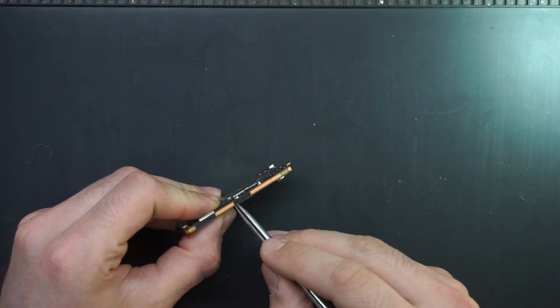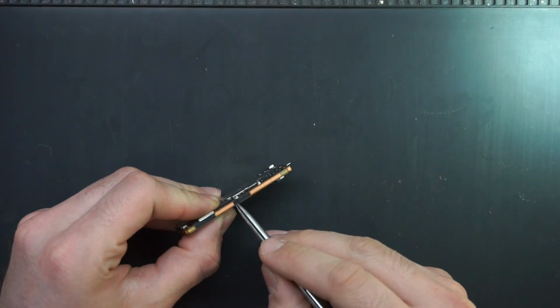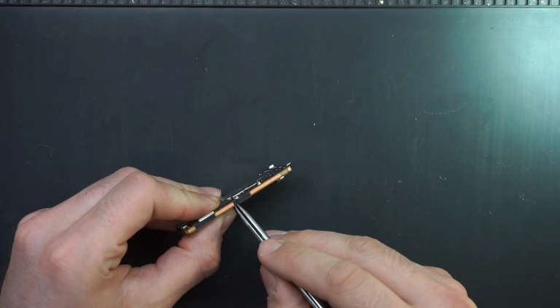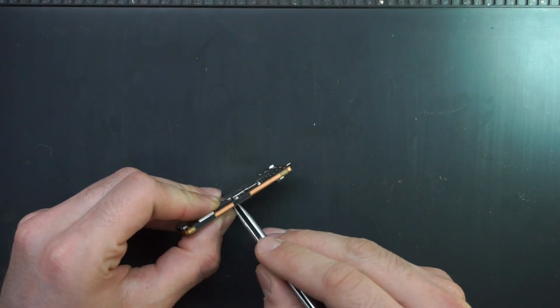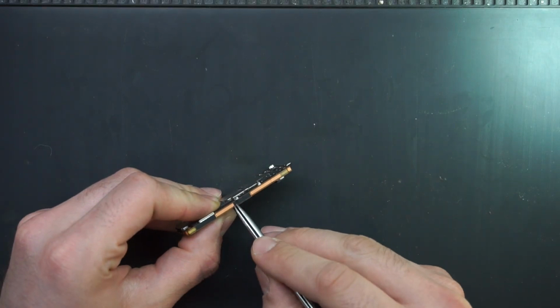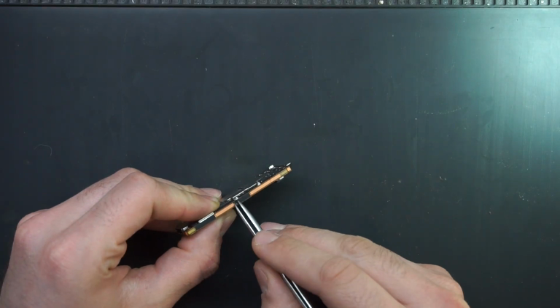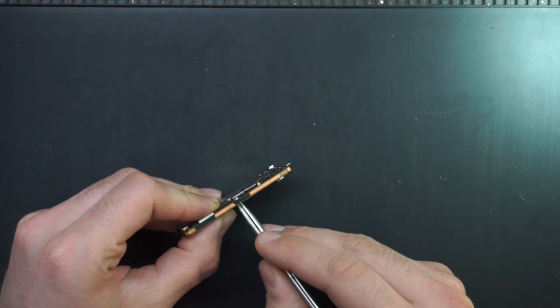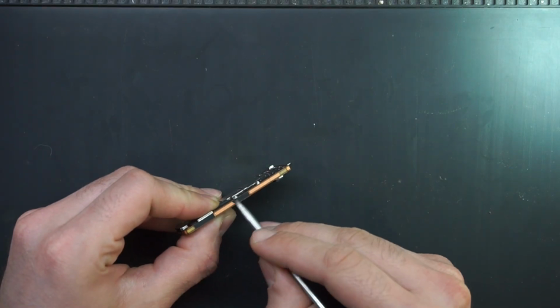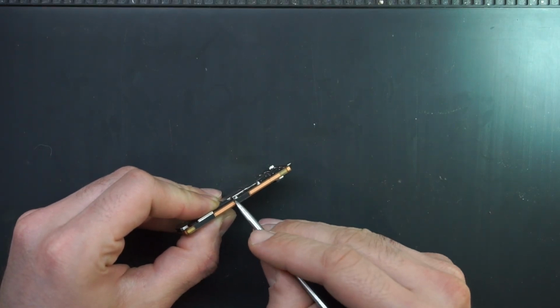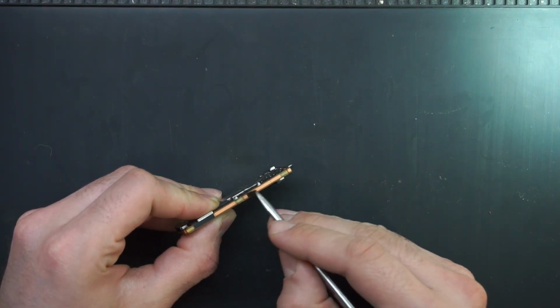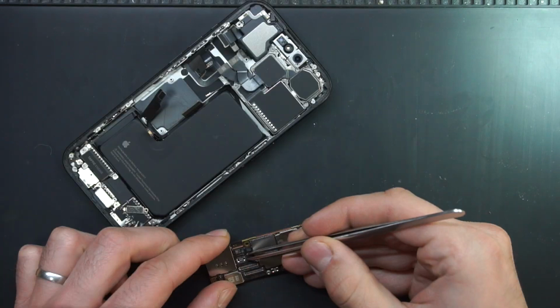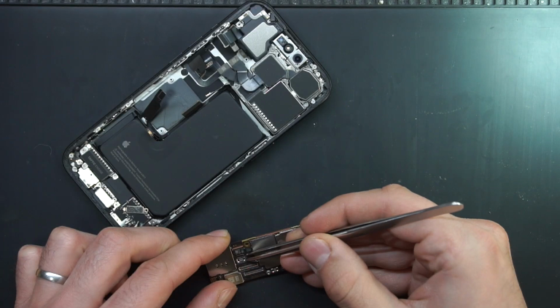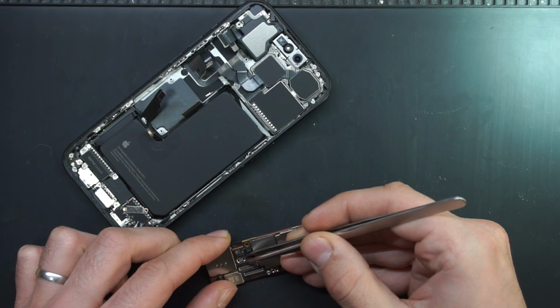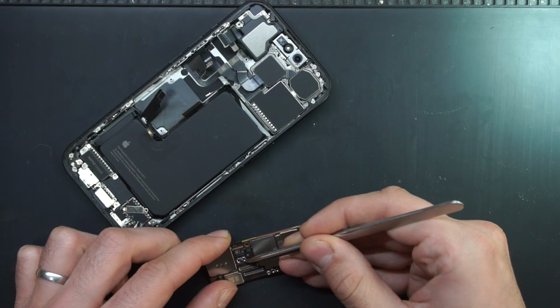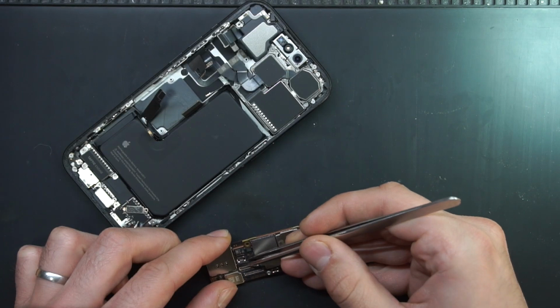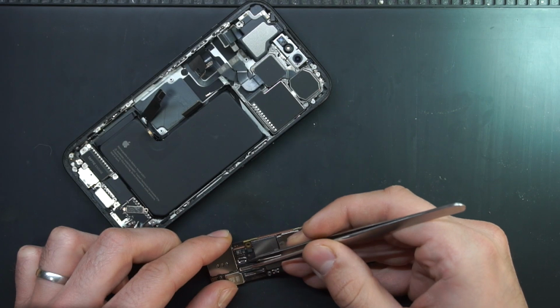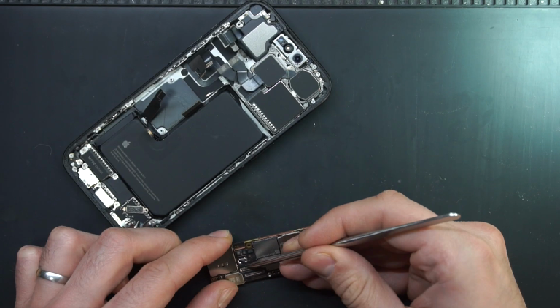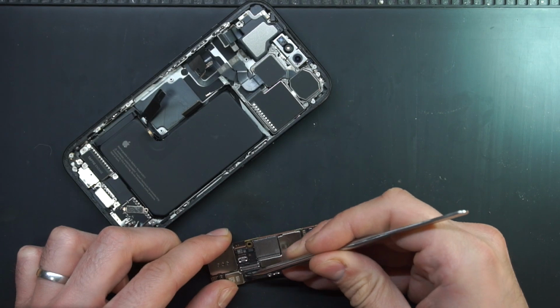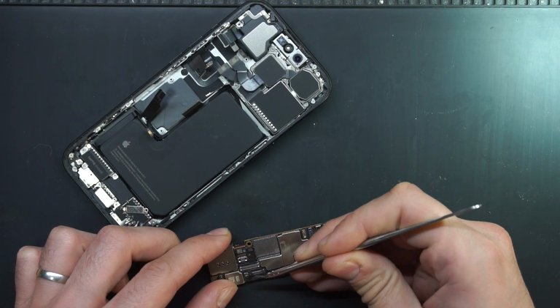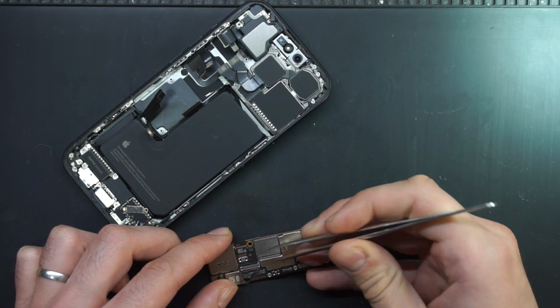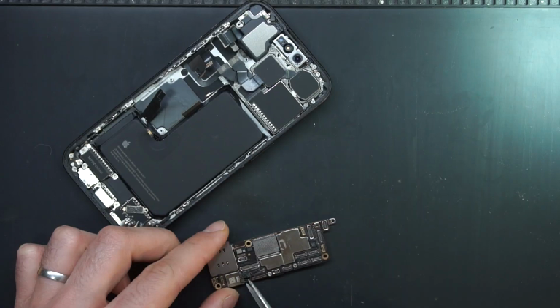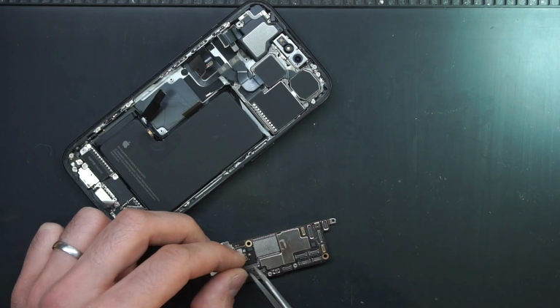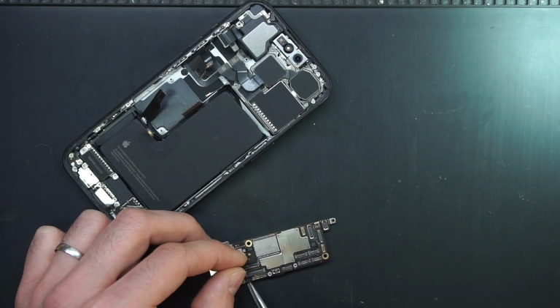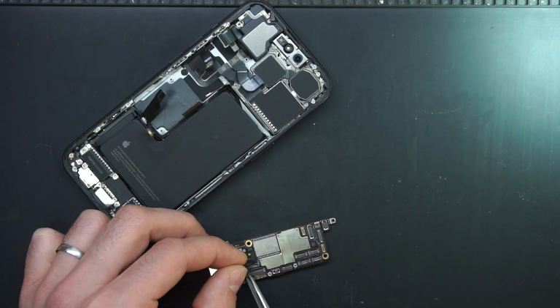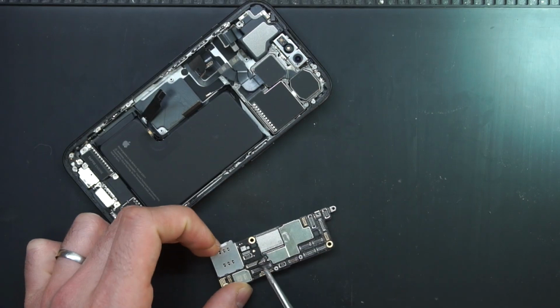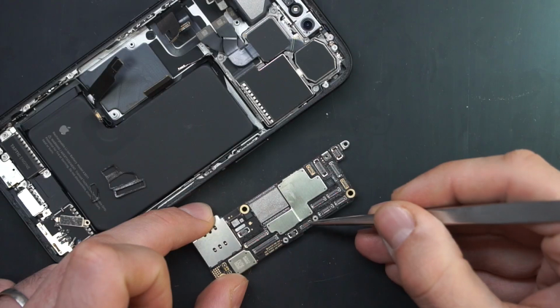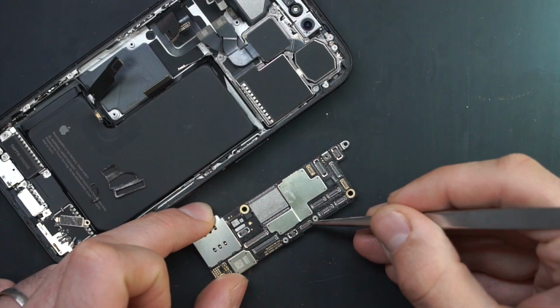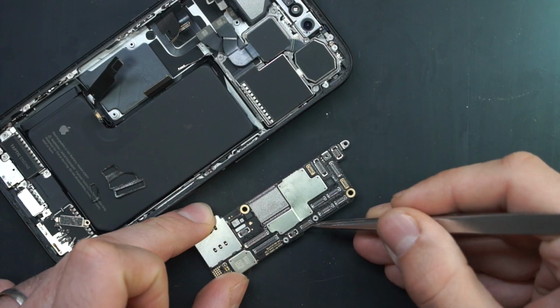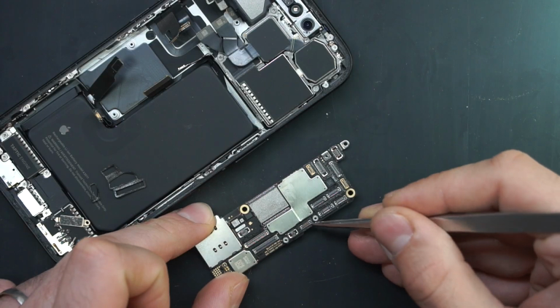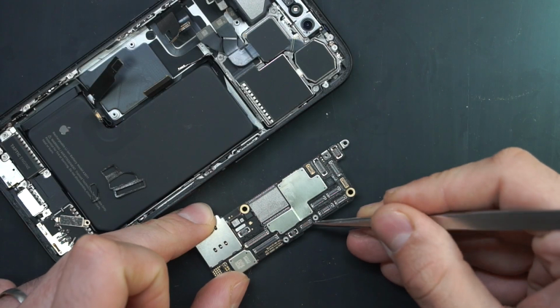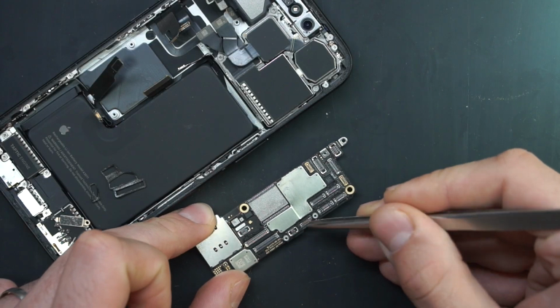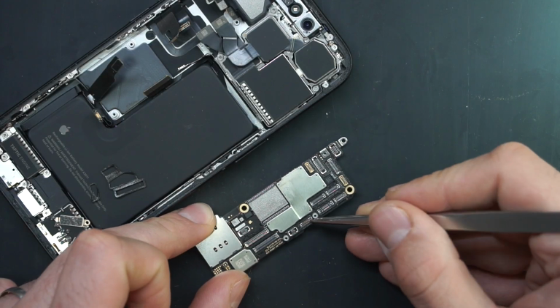I'm gonna scoot this here a little. We need to look professional when assembling back the phone, right?